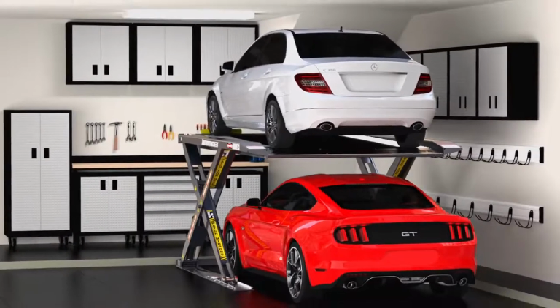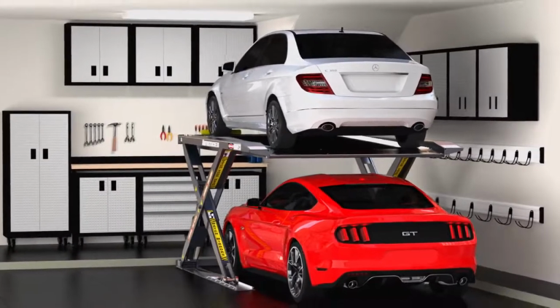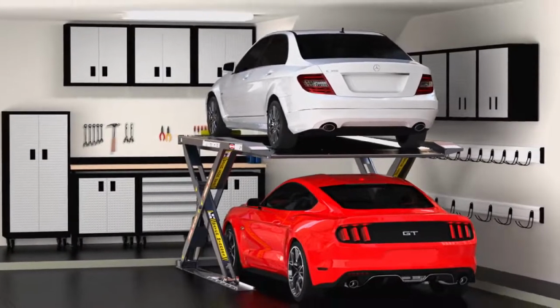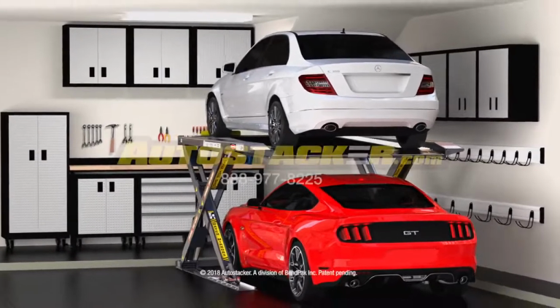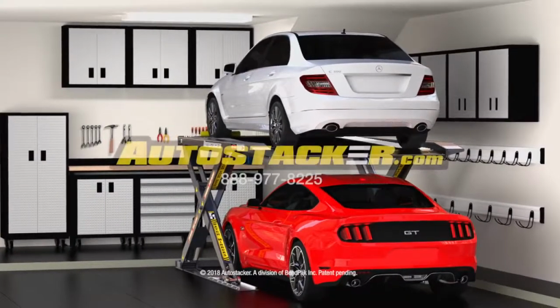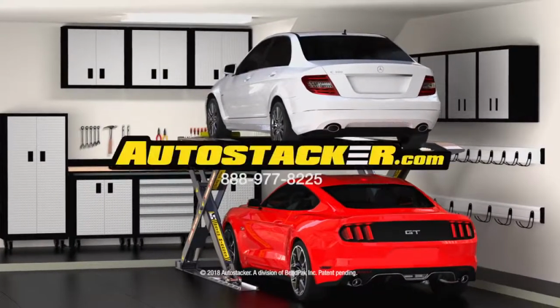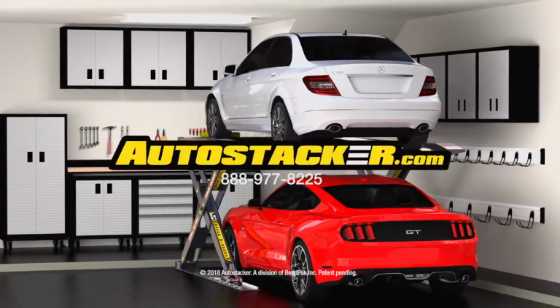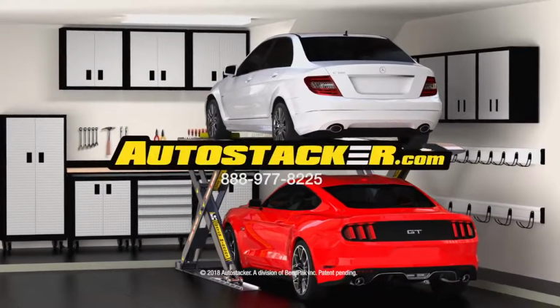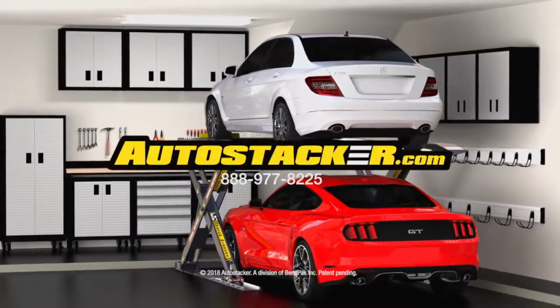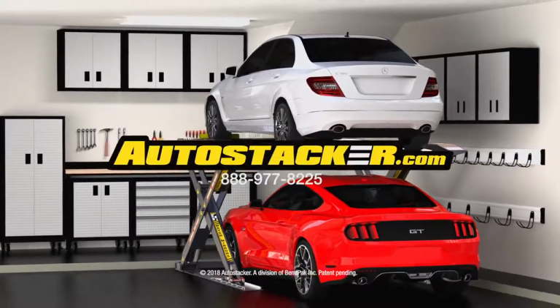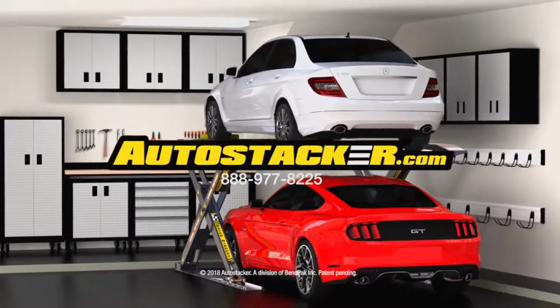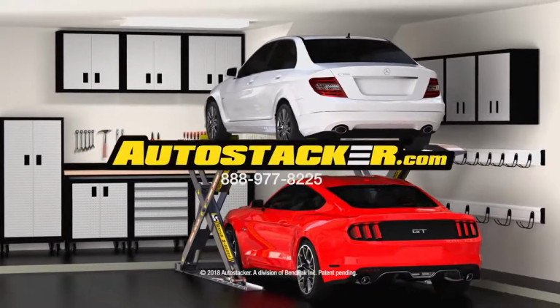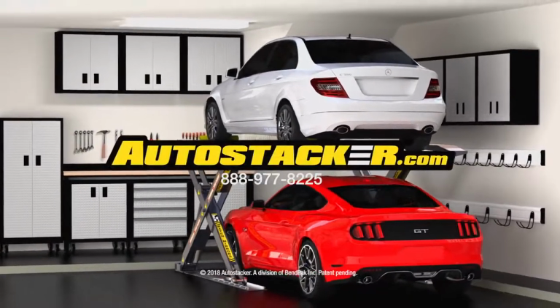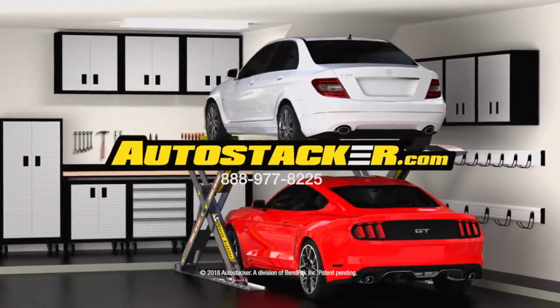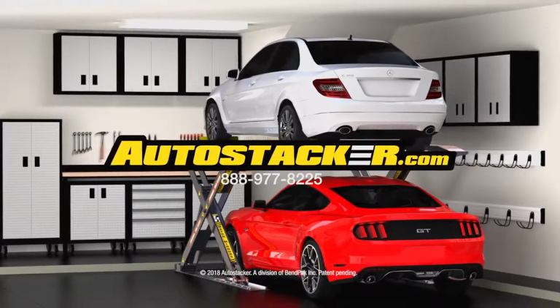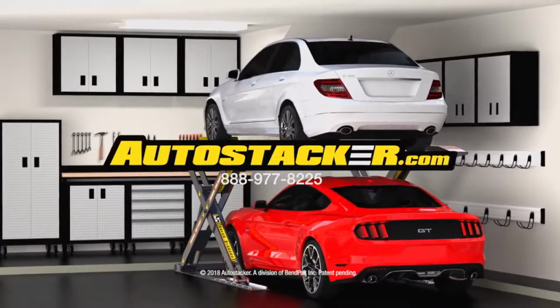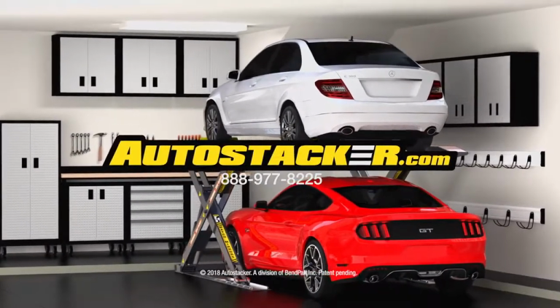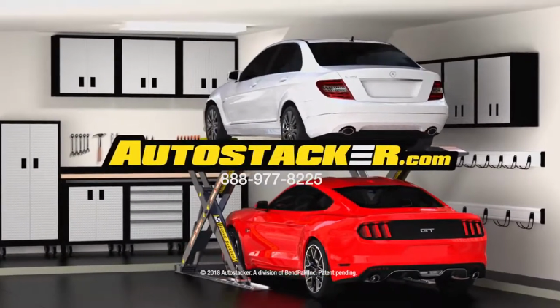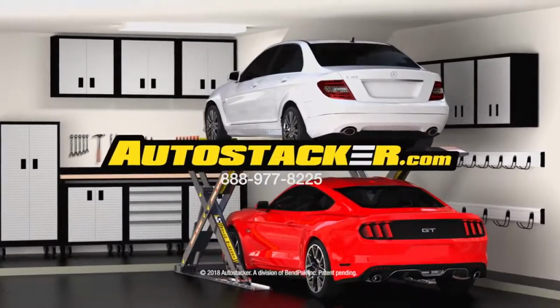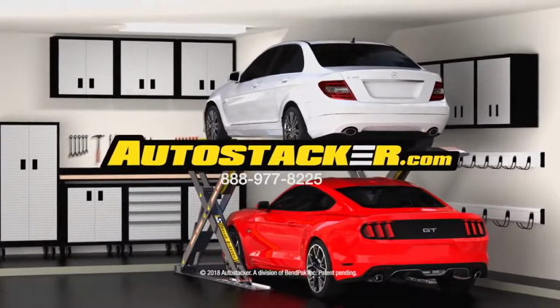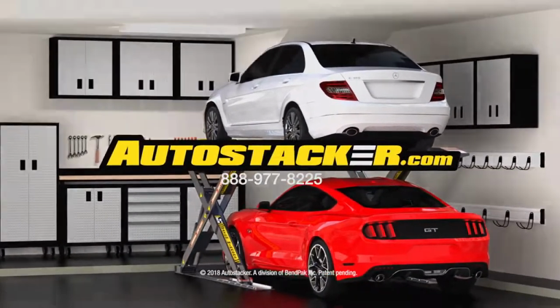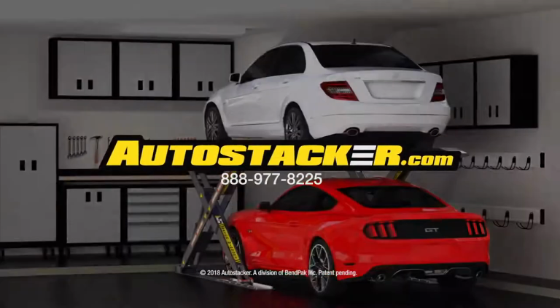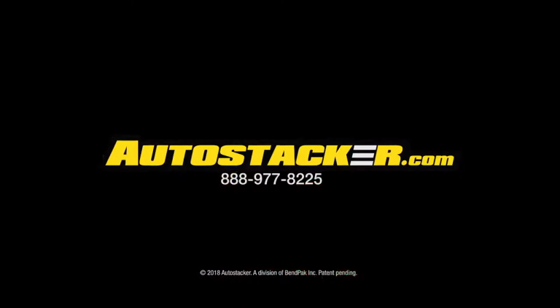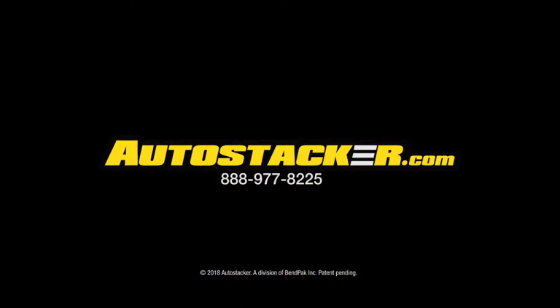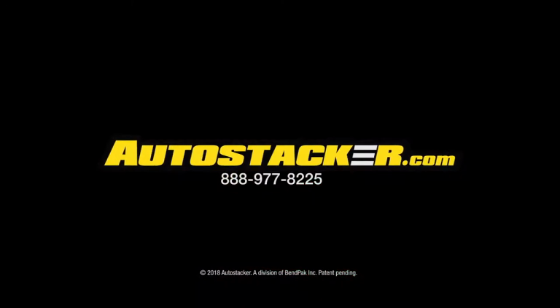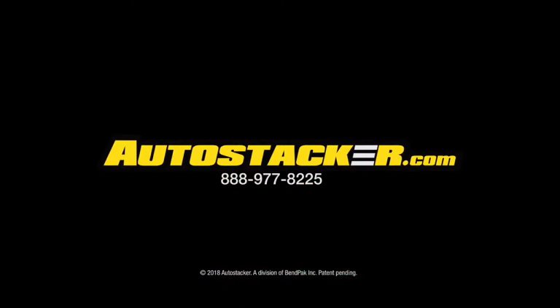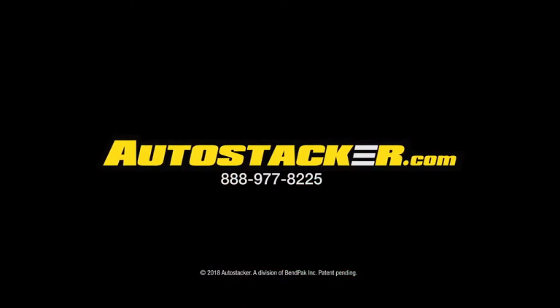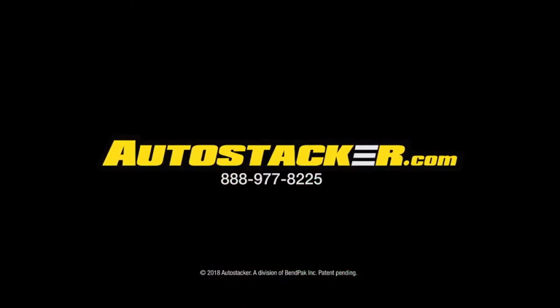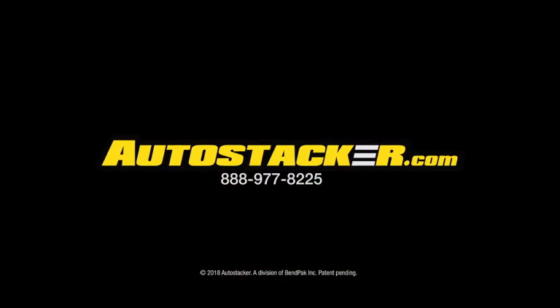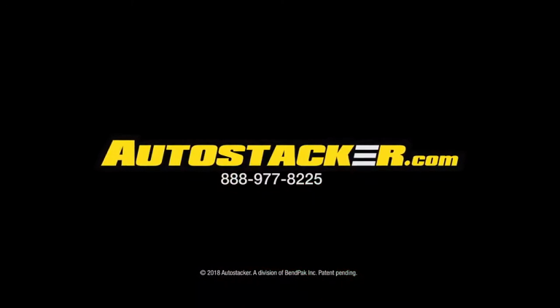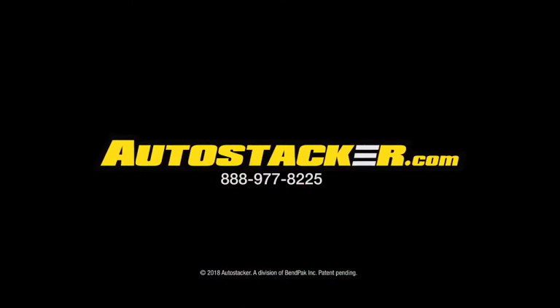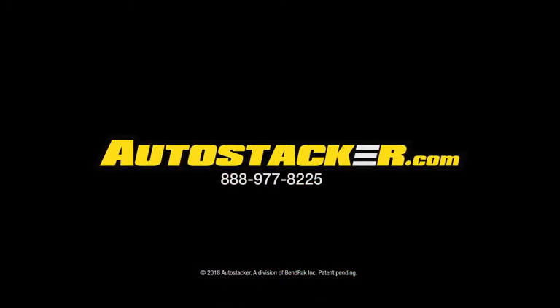Park two cars, trucks, or even SUVs in a single spot. Call or visit AutoStacker.com today.